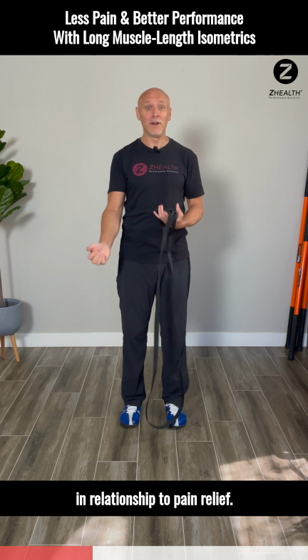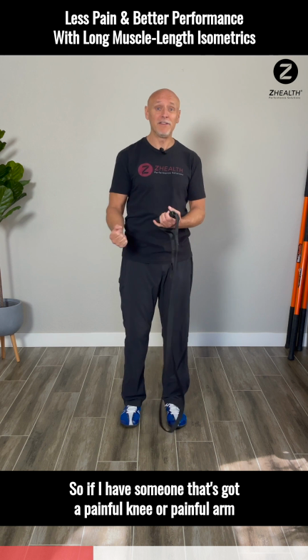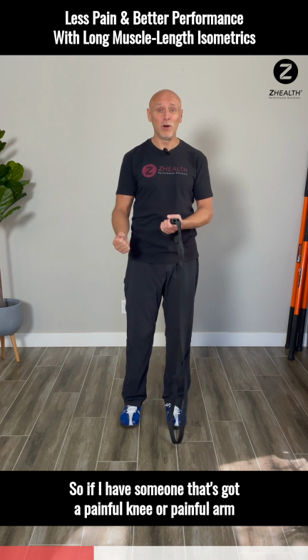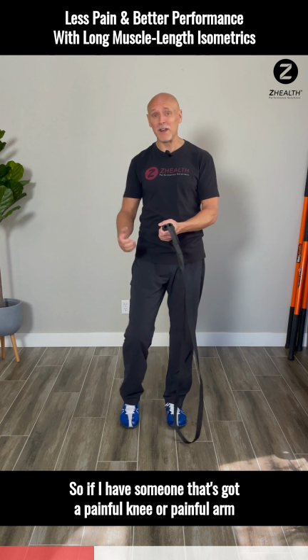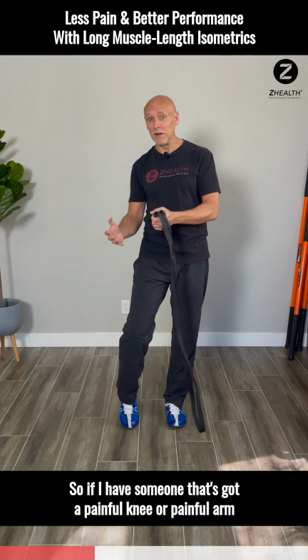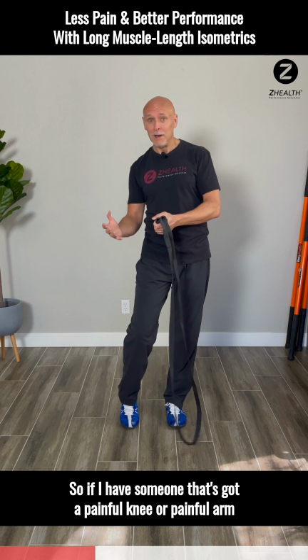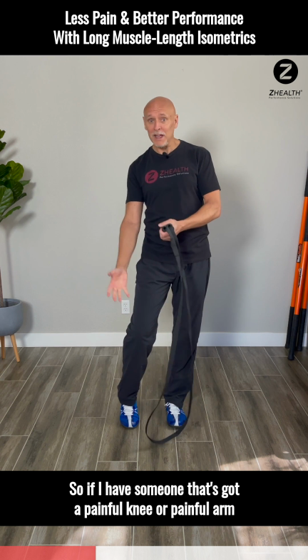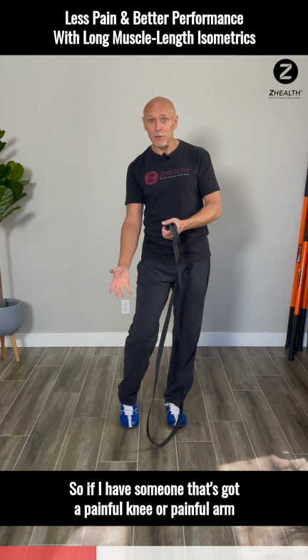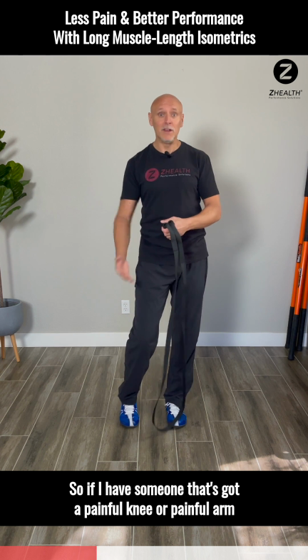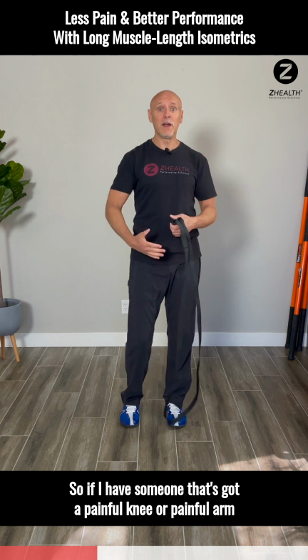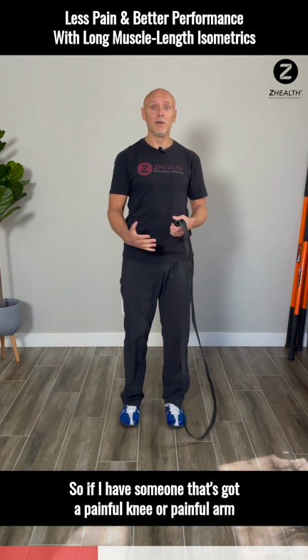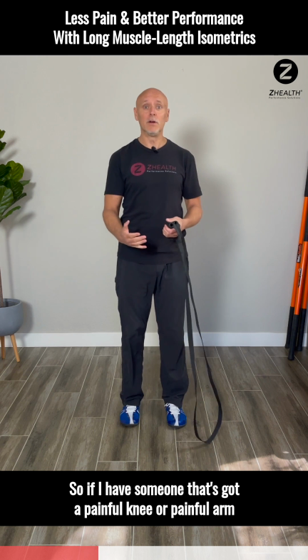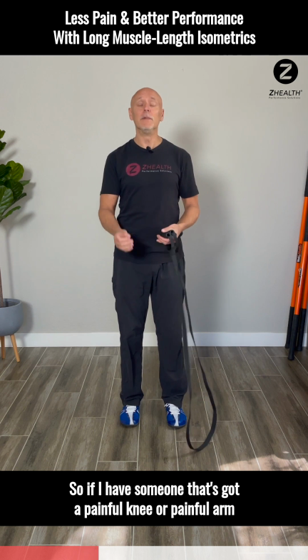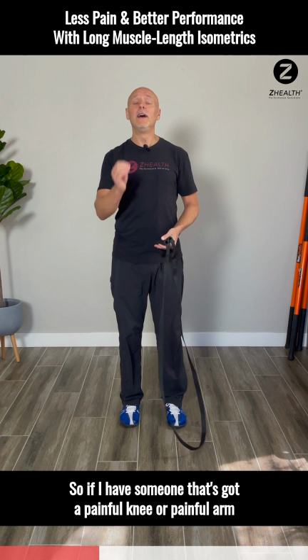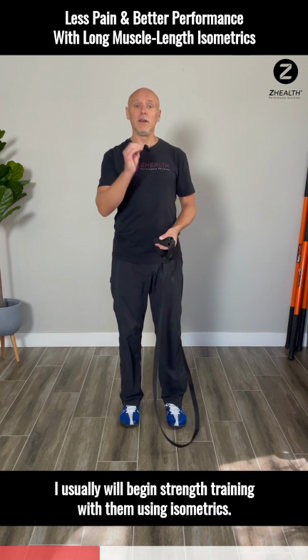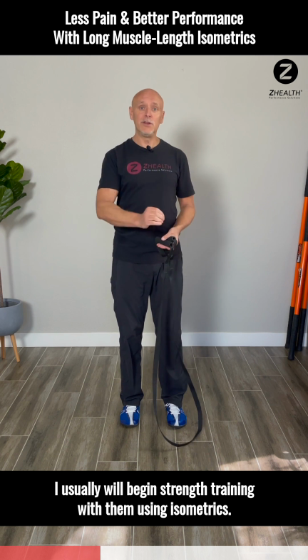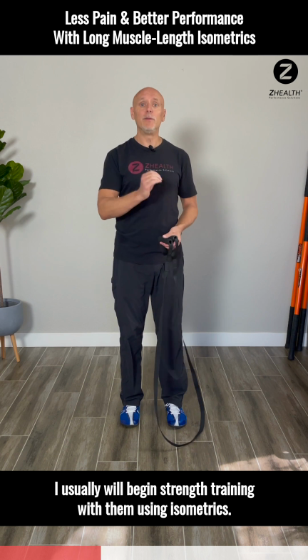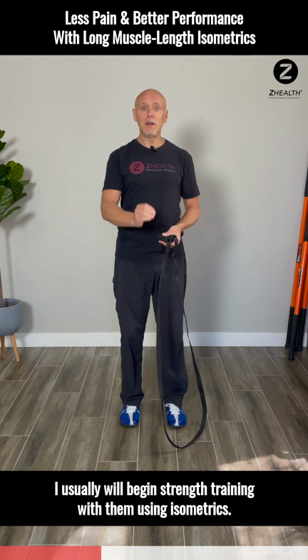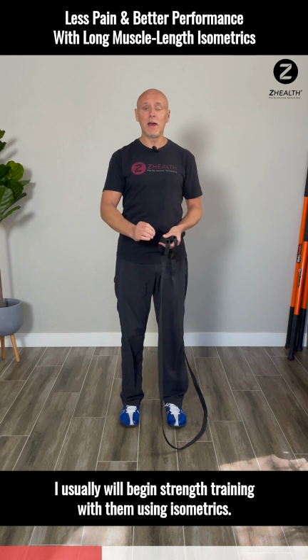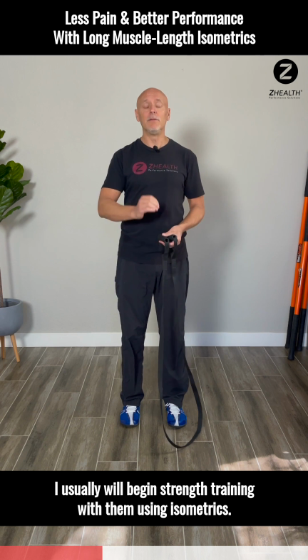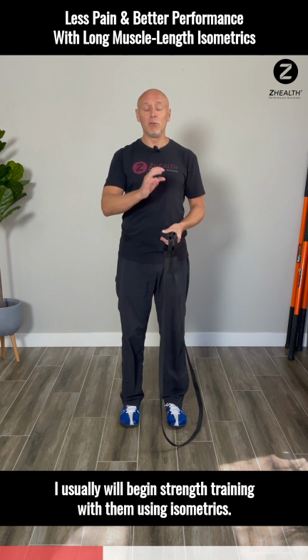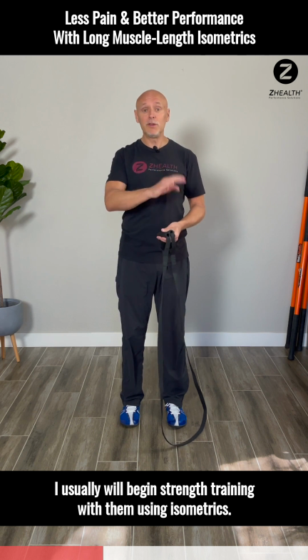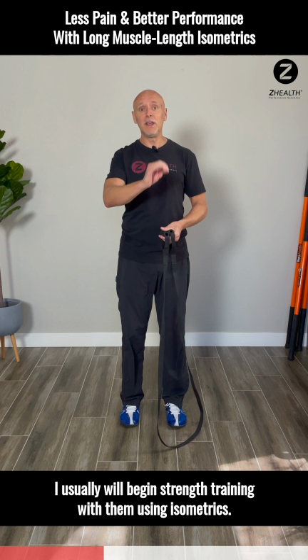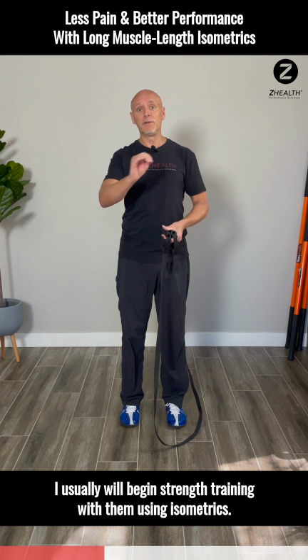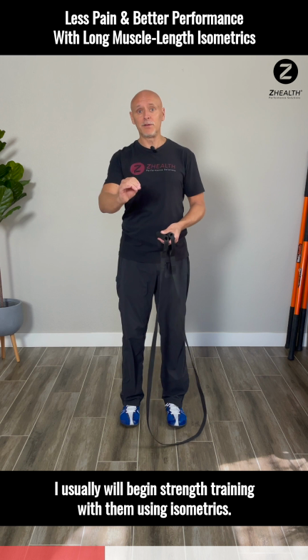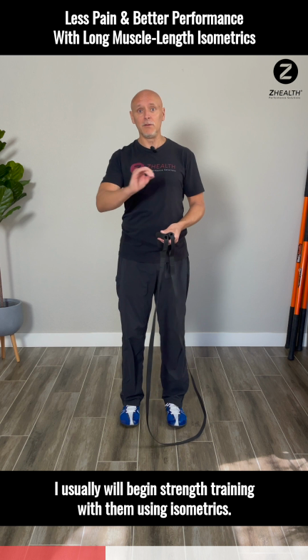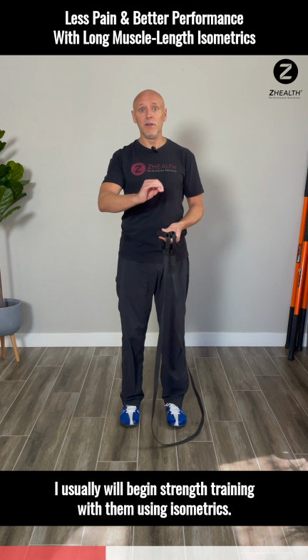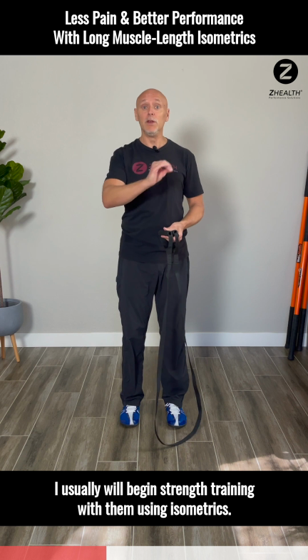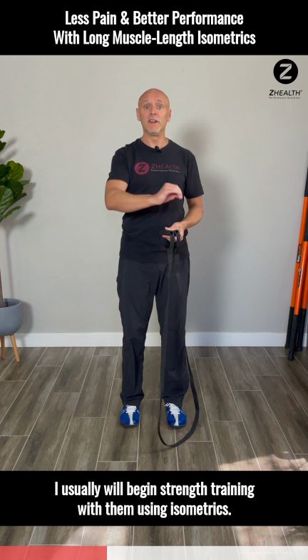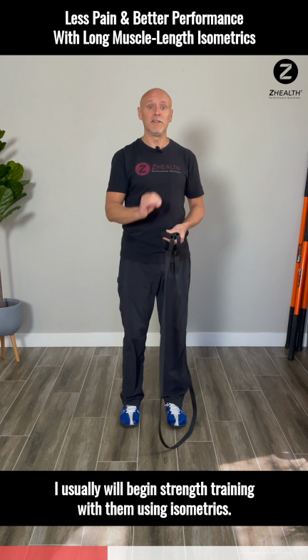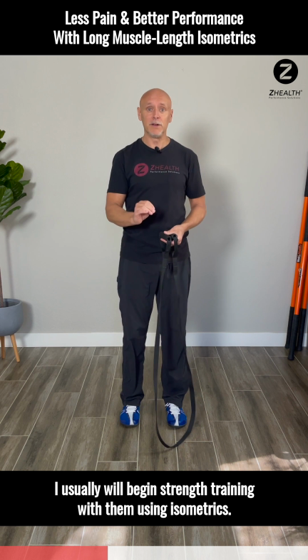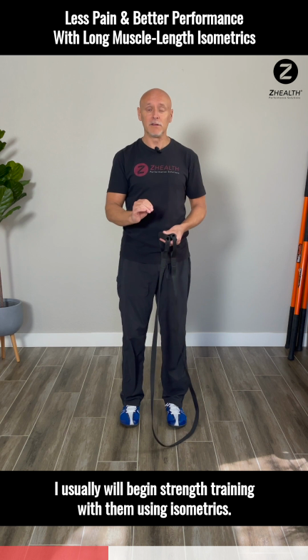So if I have someone that's got a painful knee or painful arm, I will usually begin strength training with them using isometrics.